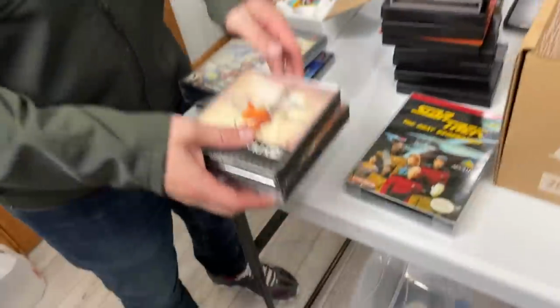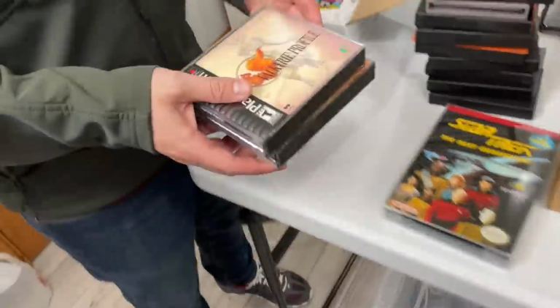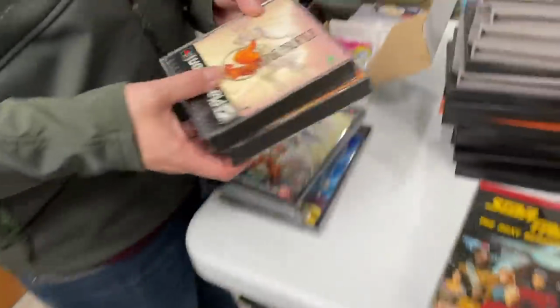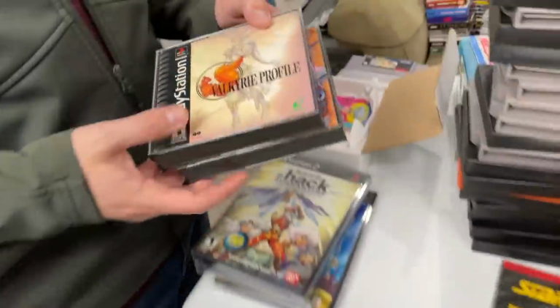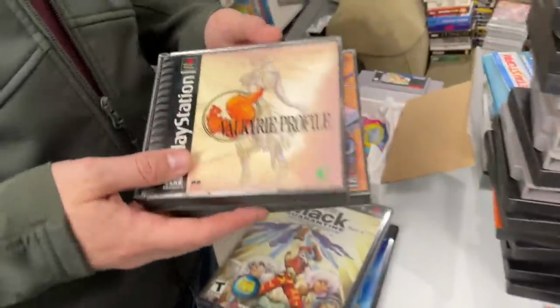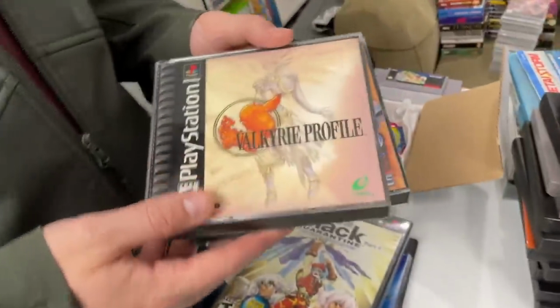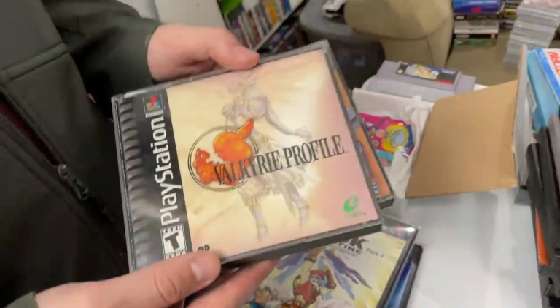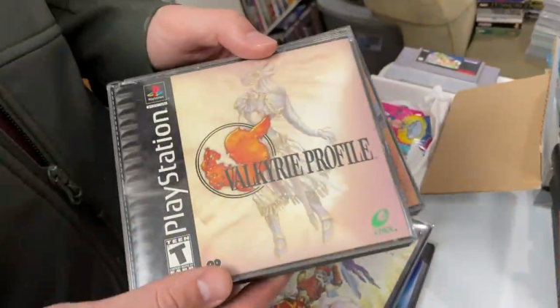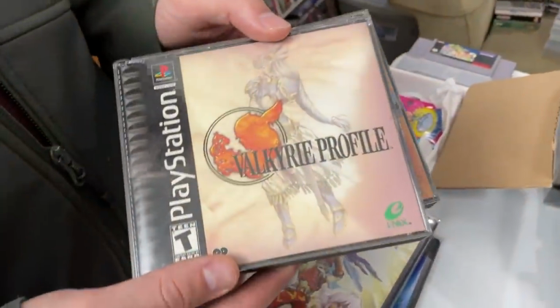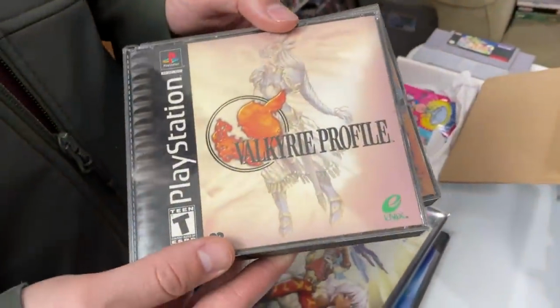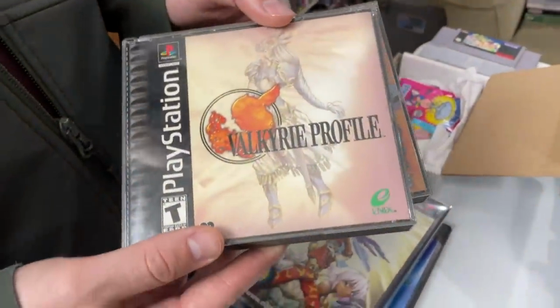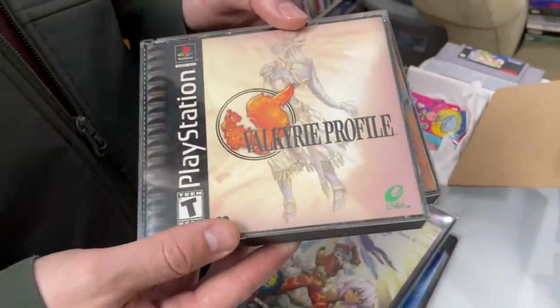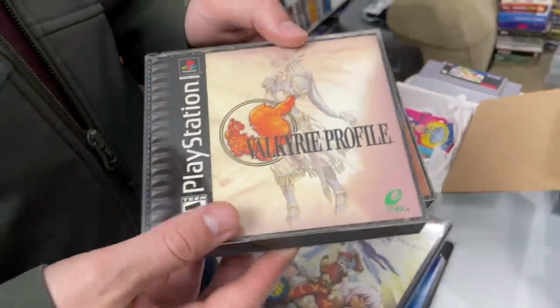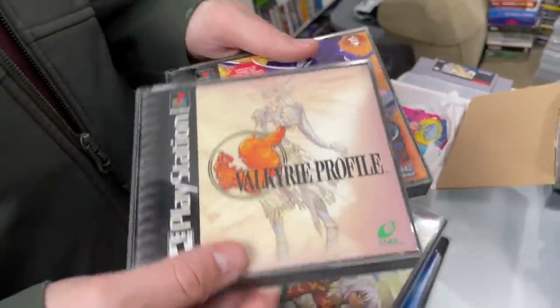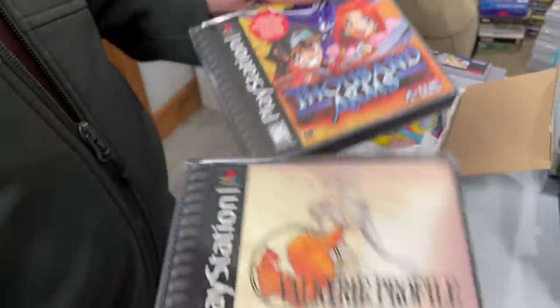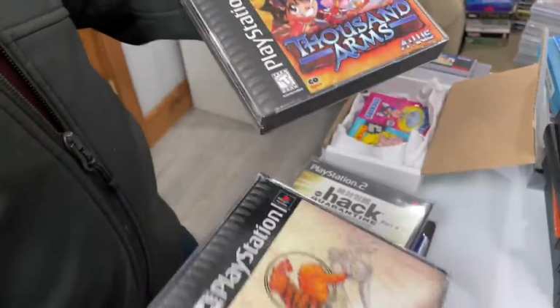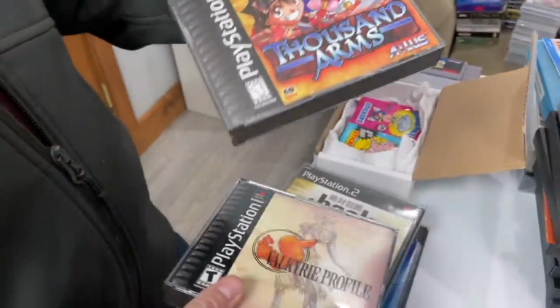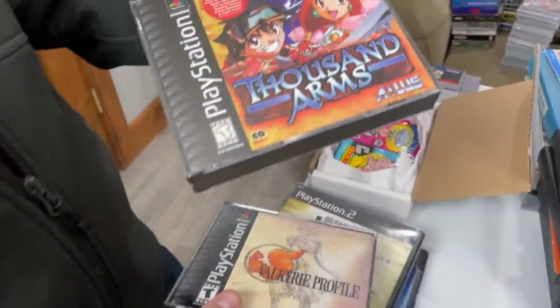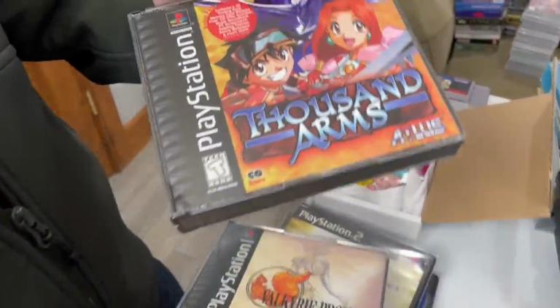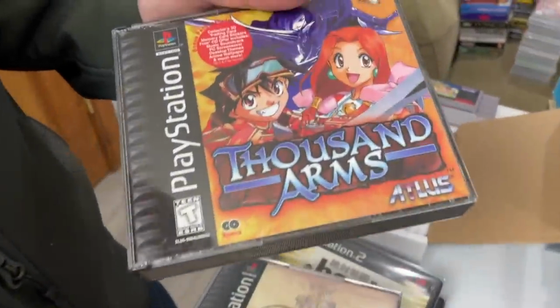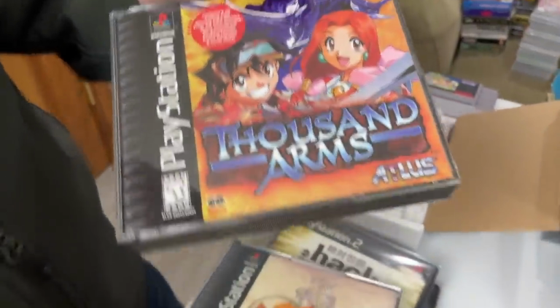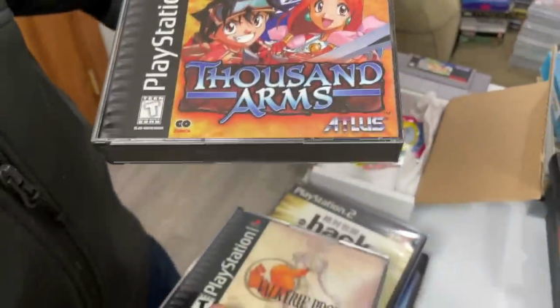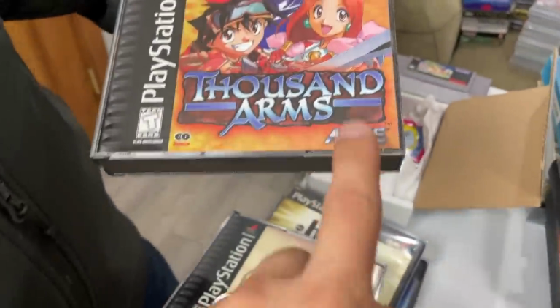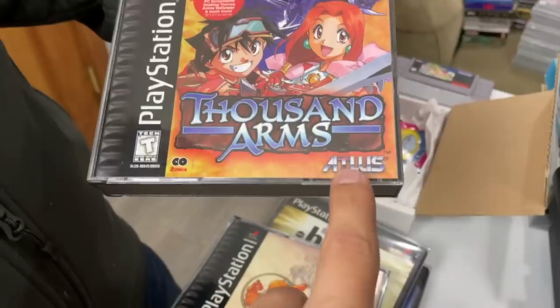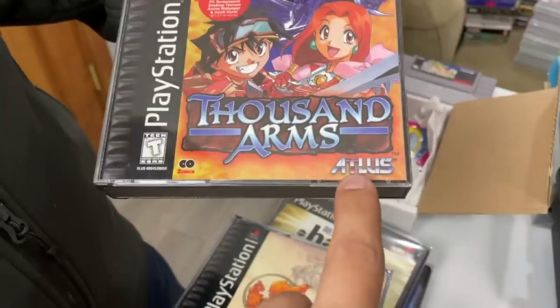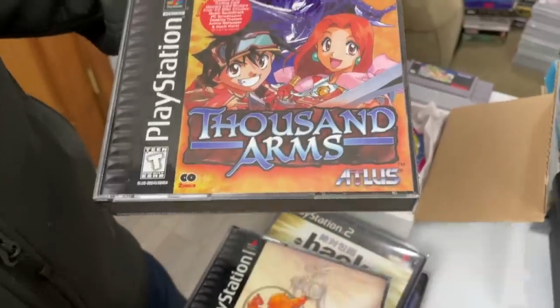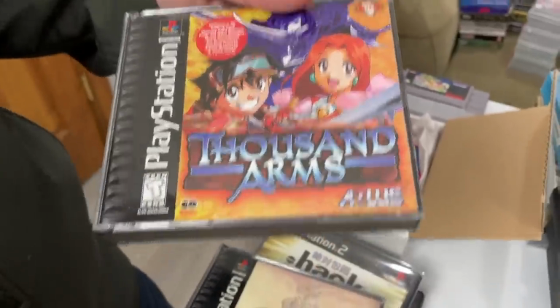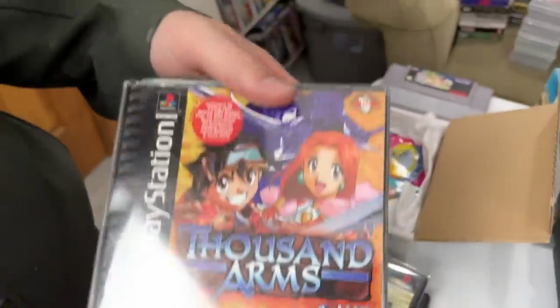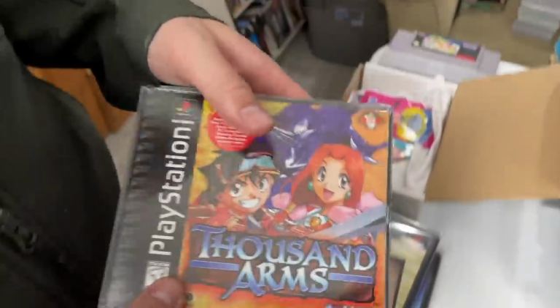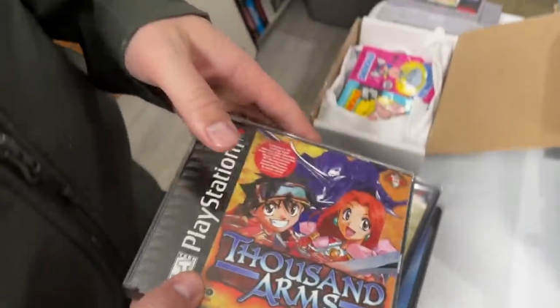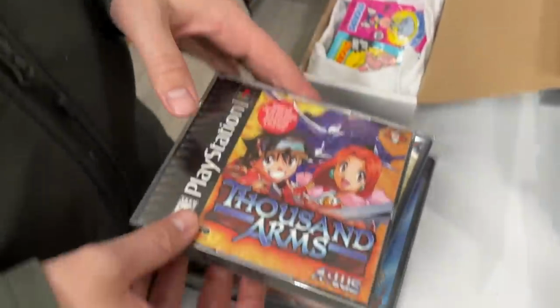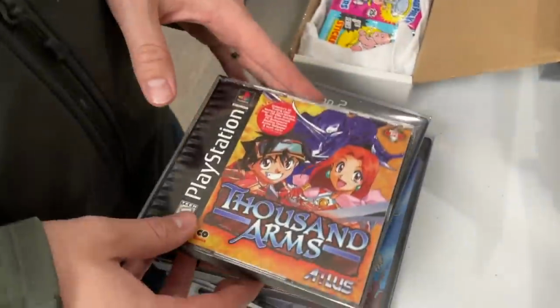Valkyrie Profile — this one's up to almost $400 now, that's crazy. Thousand Arms — Atlas. You gotta look for Atlas games.